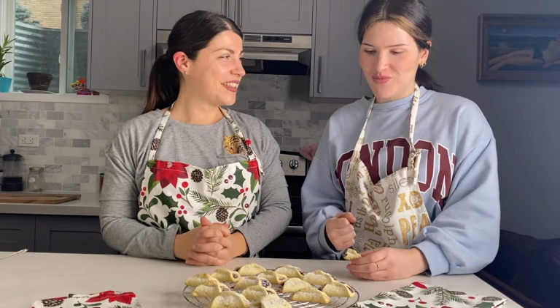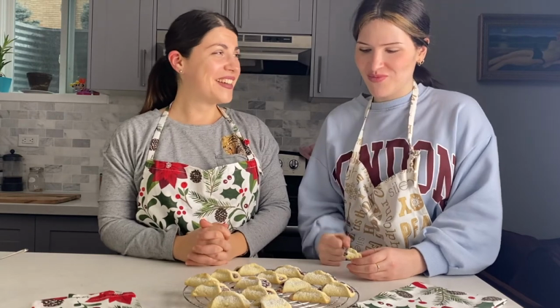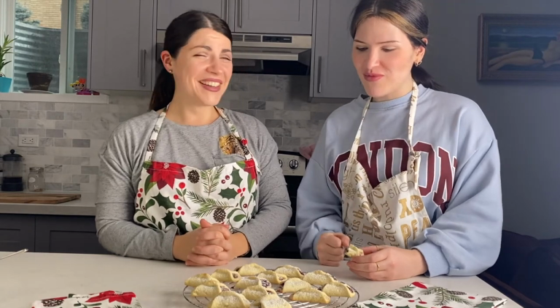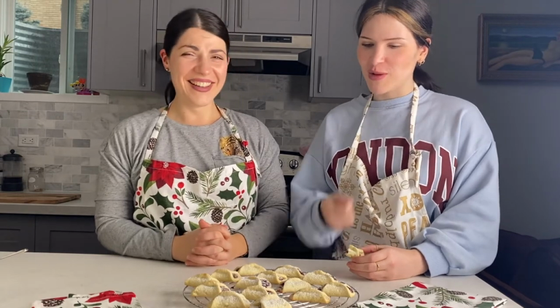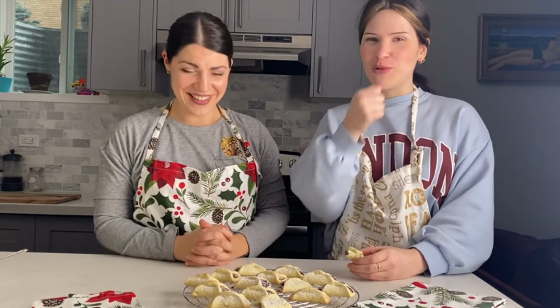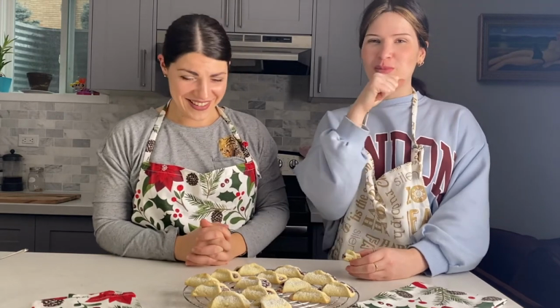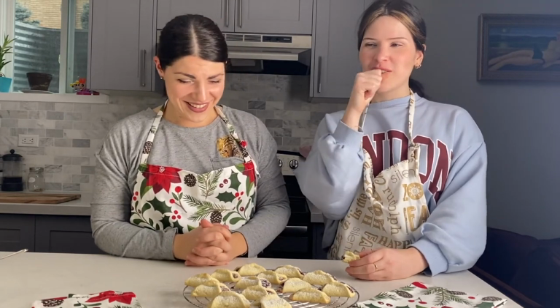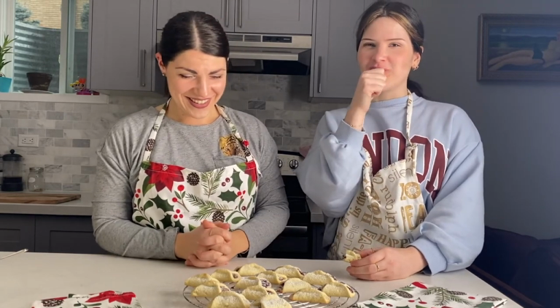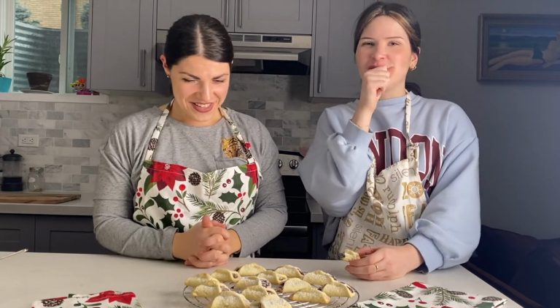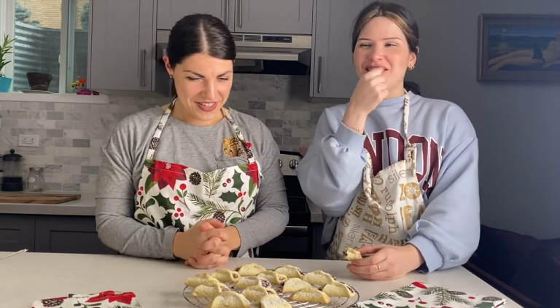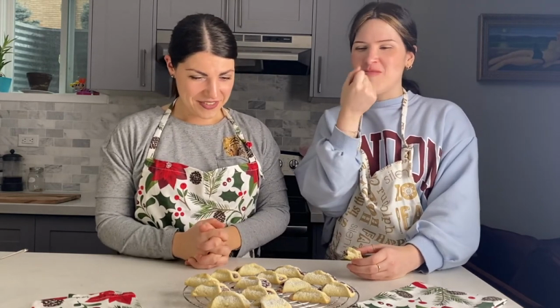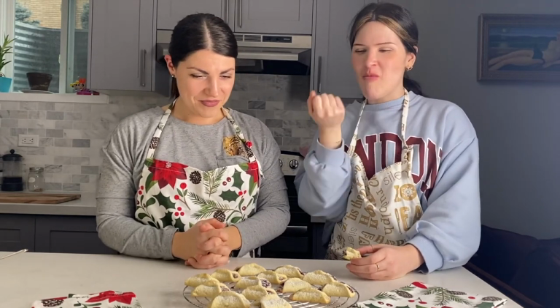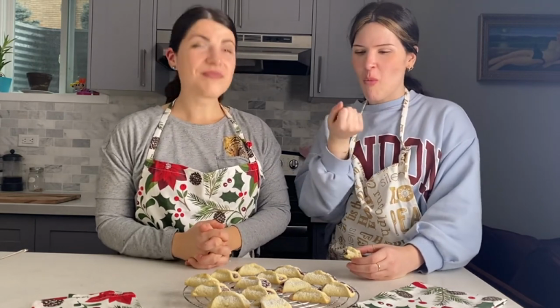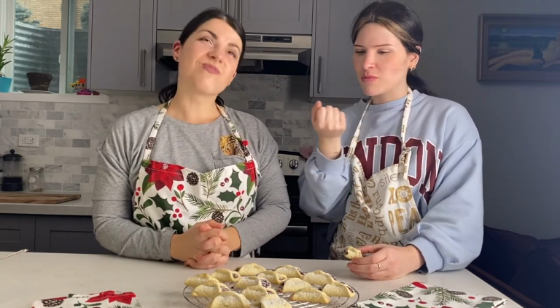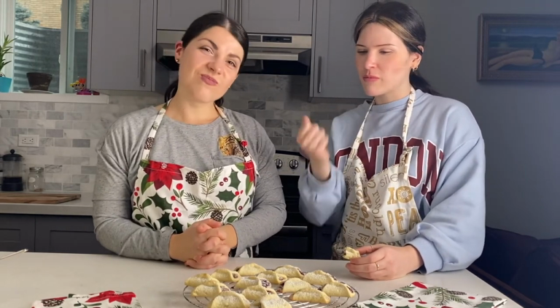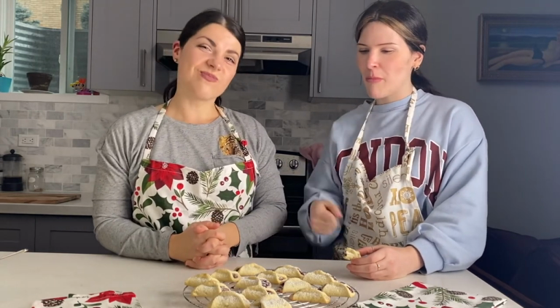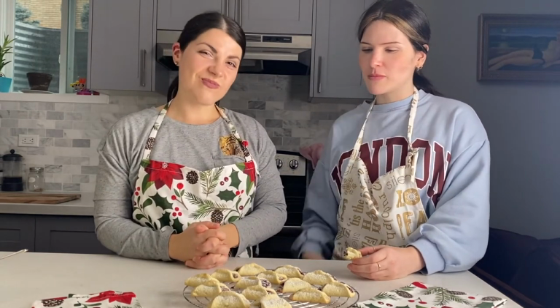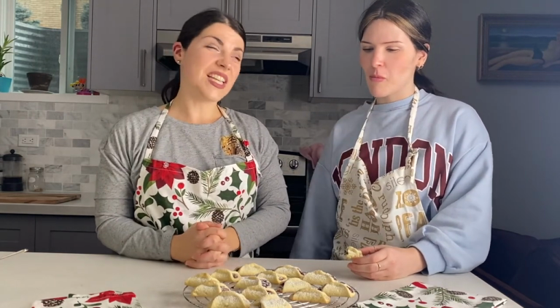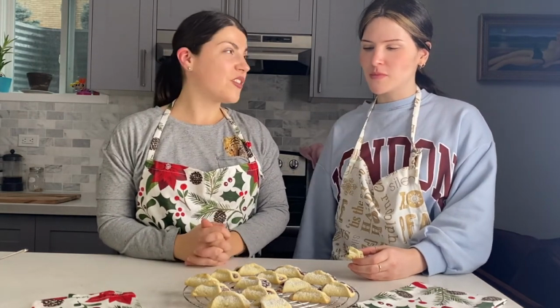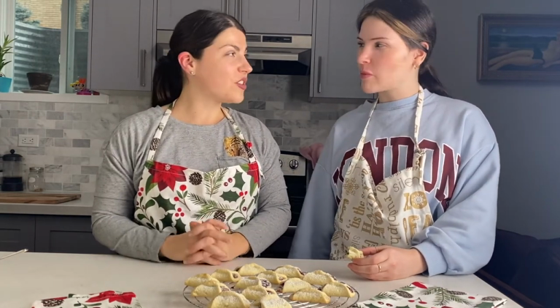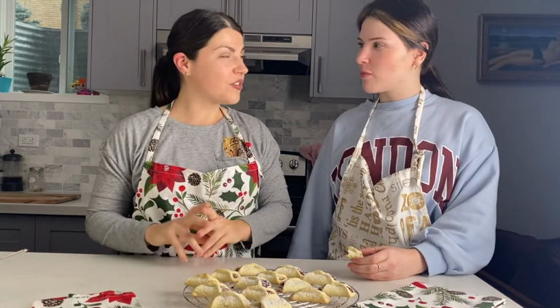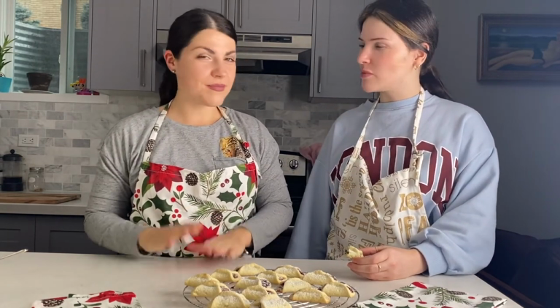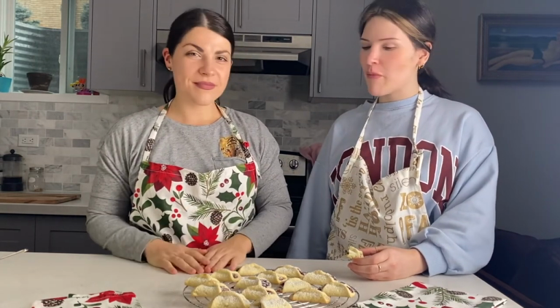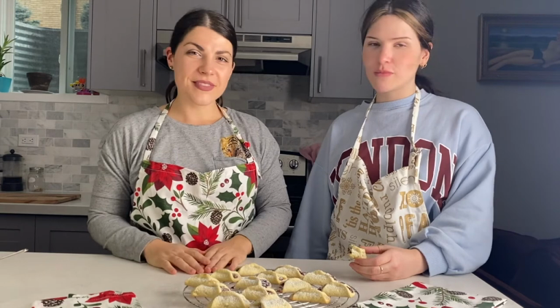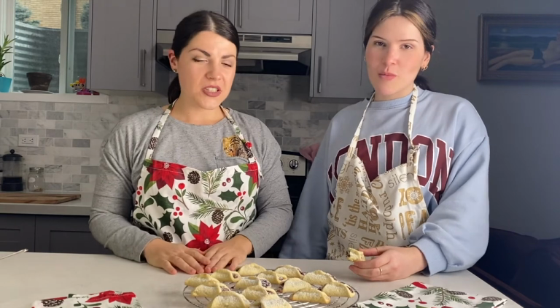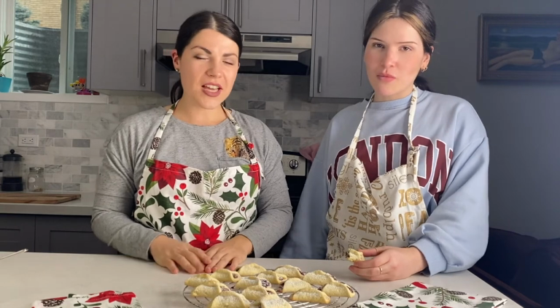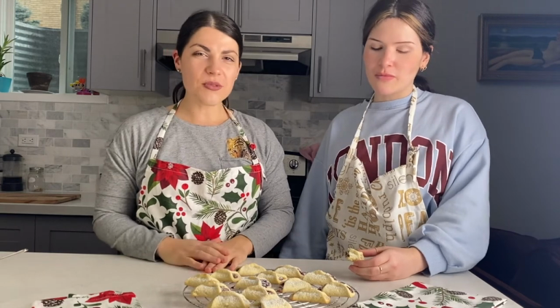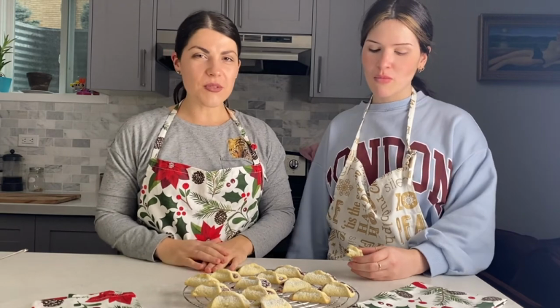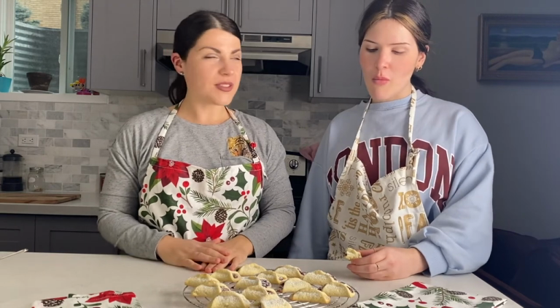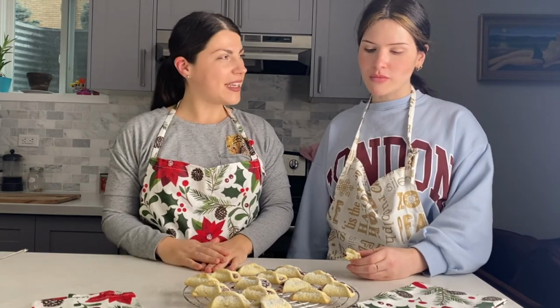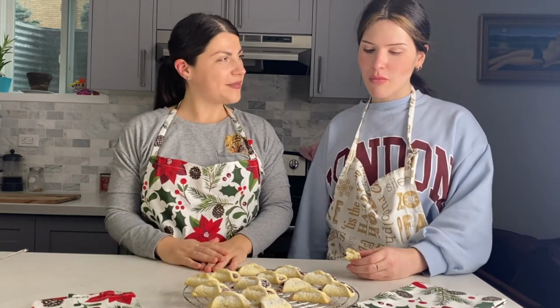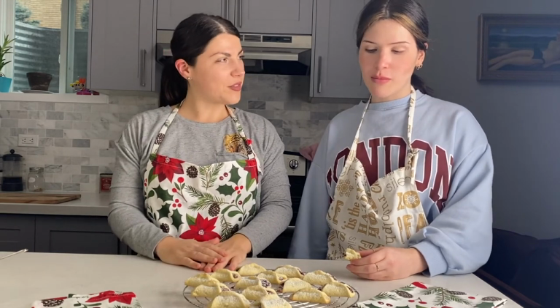I mean, it's Nutella. That's very true — you can't go wrong with Nutella, right?